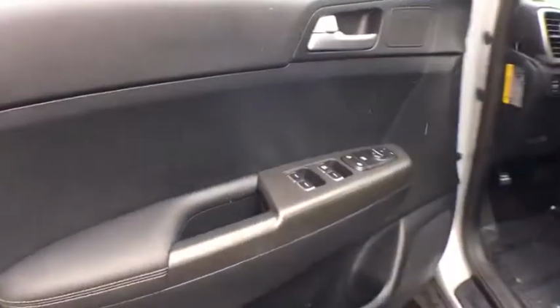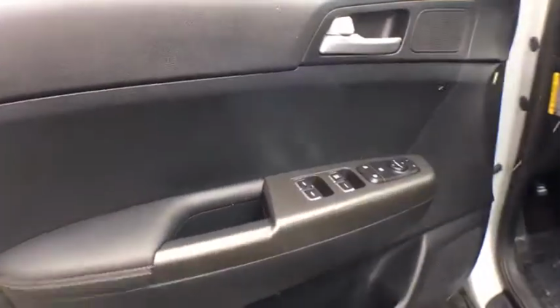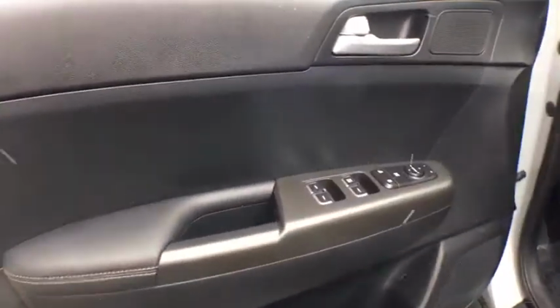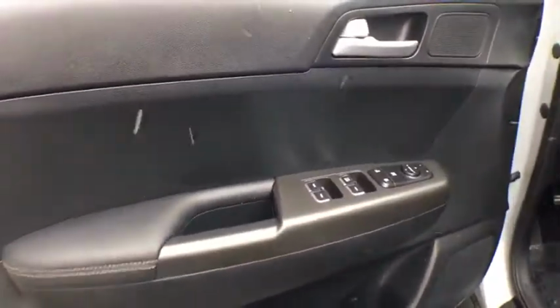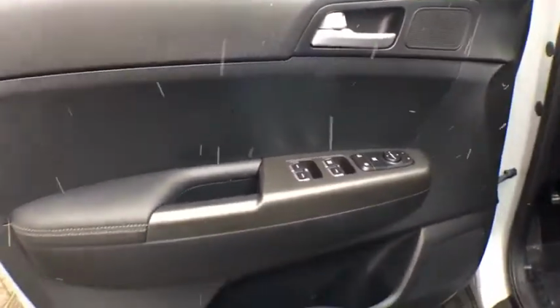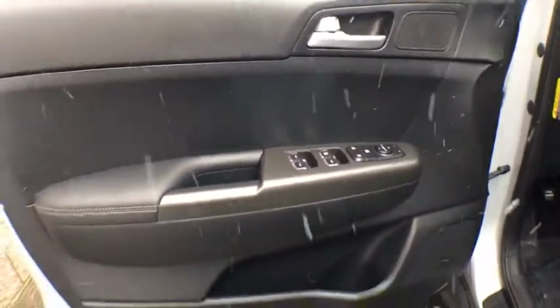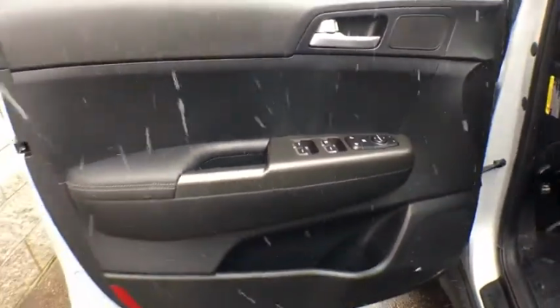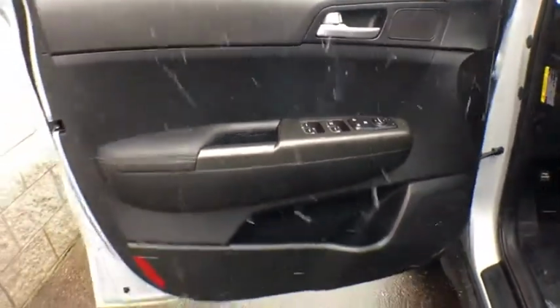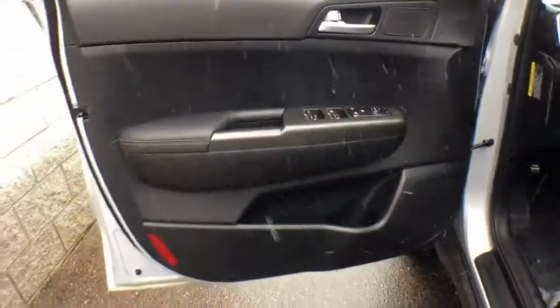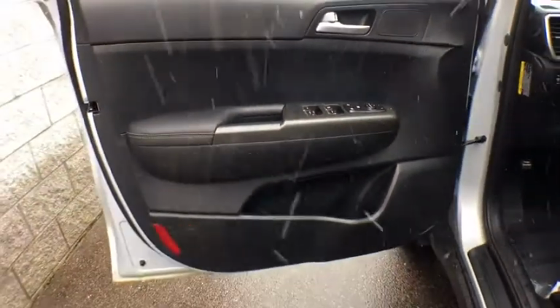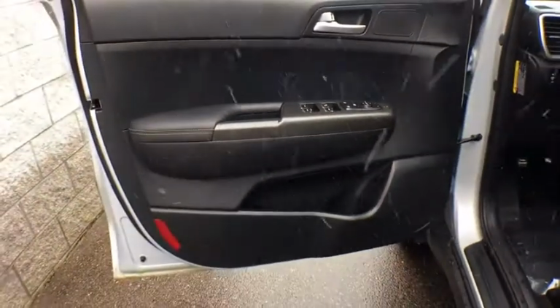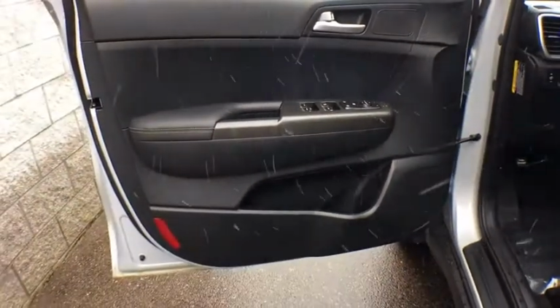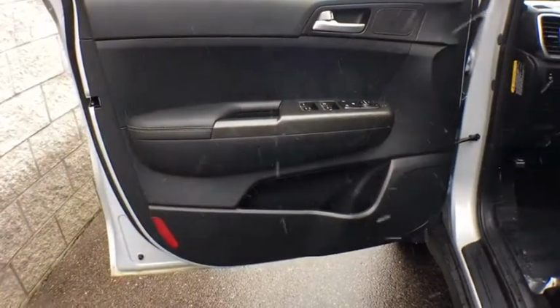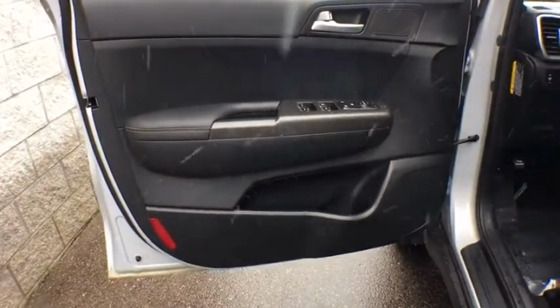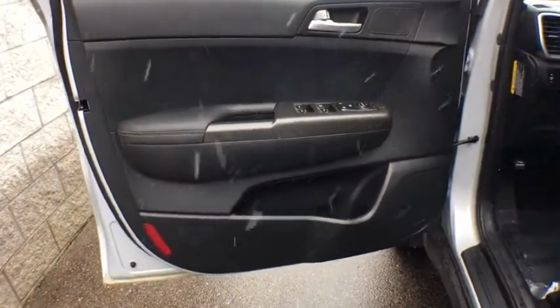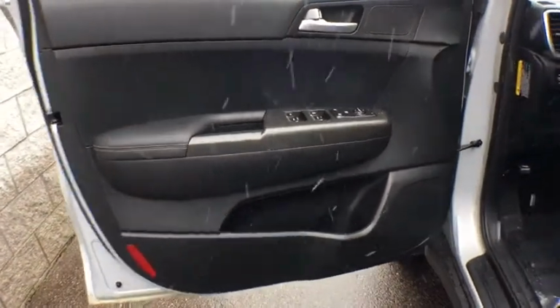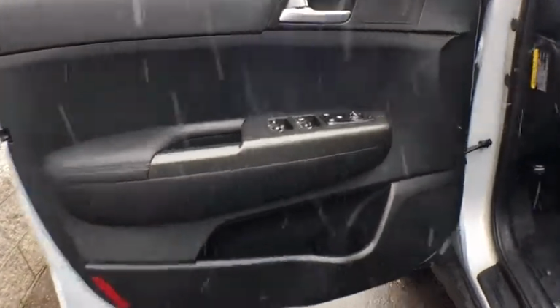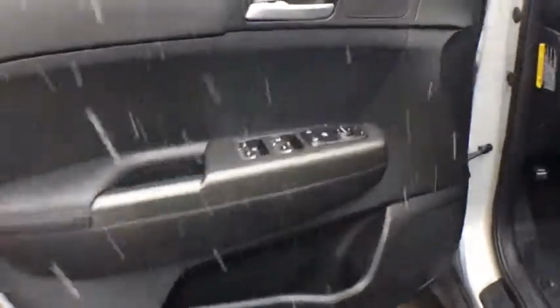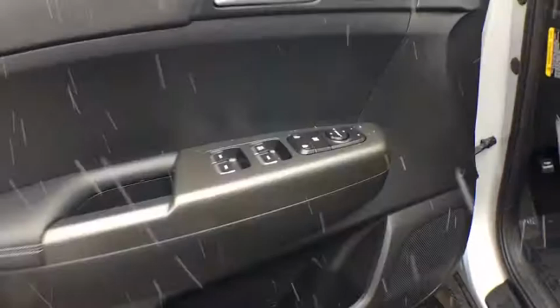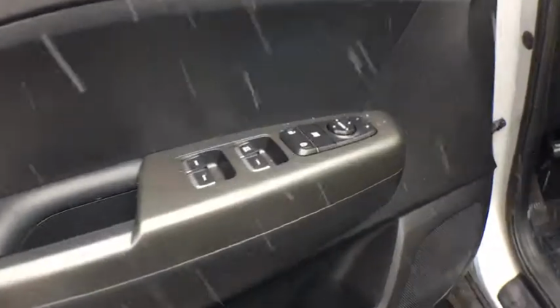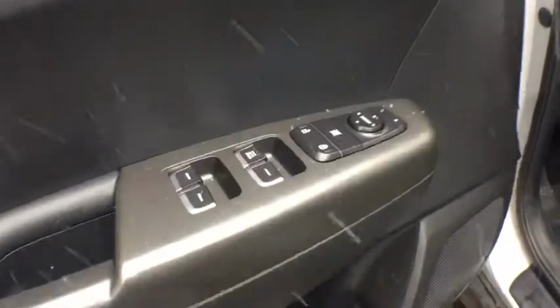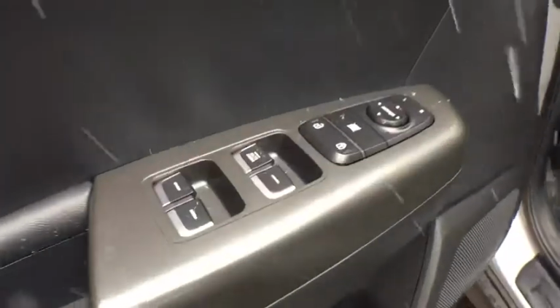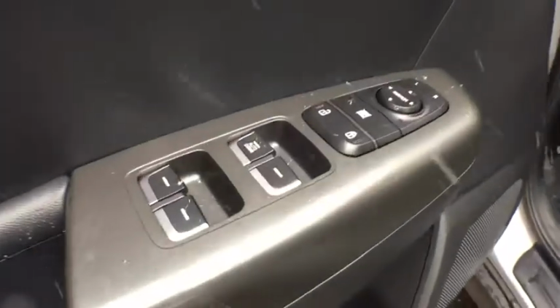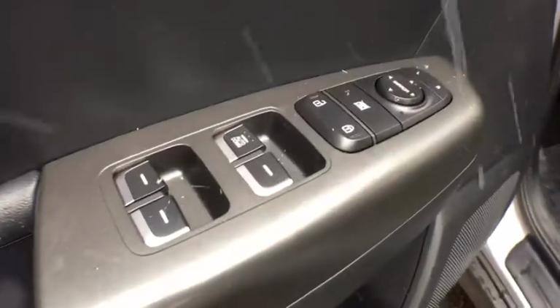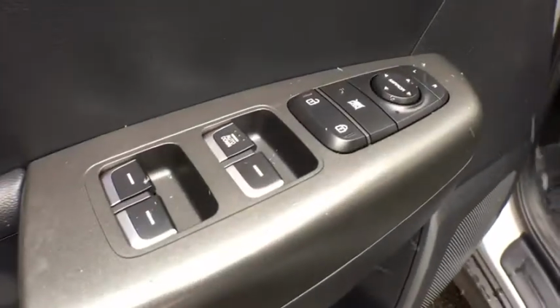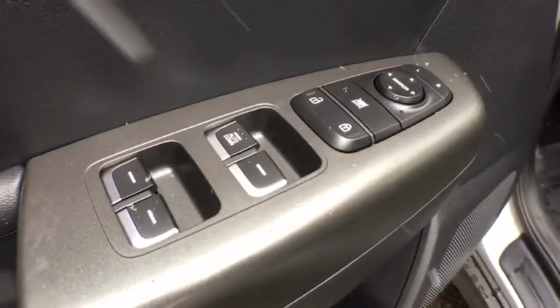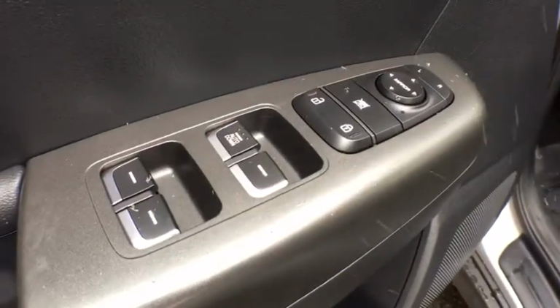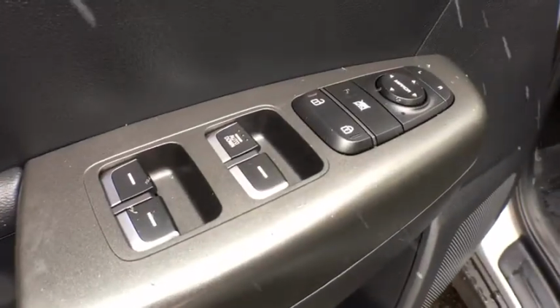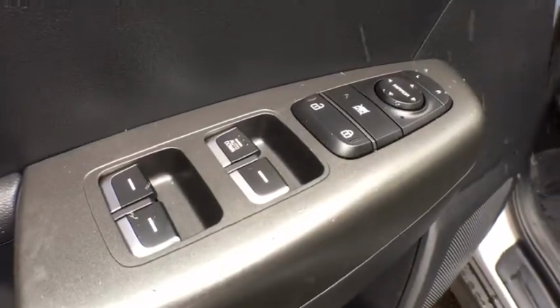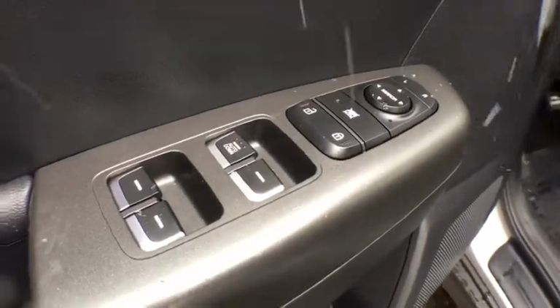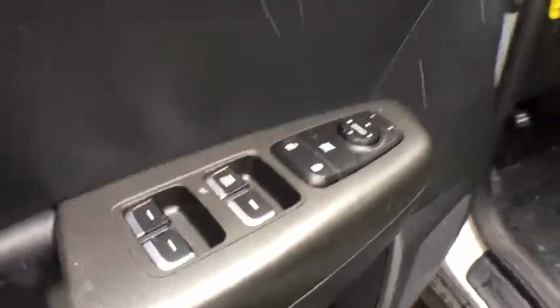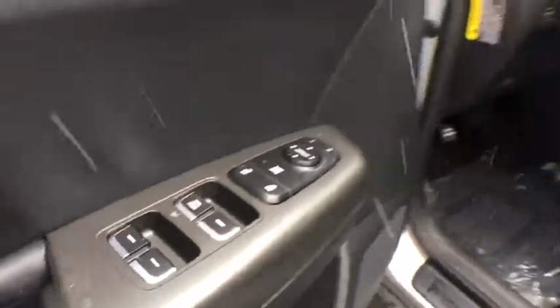Fog lights. Brake assist. Tachometer. Panic alarm. Overhead console. Remote keyless entry.